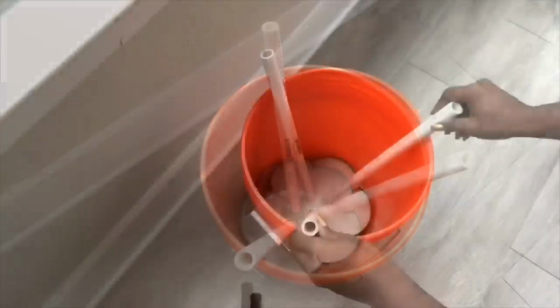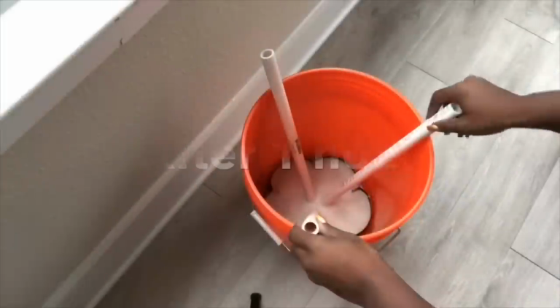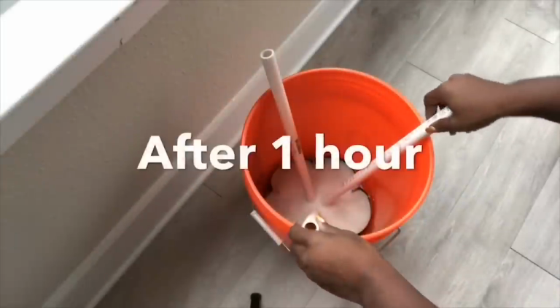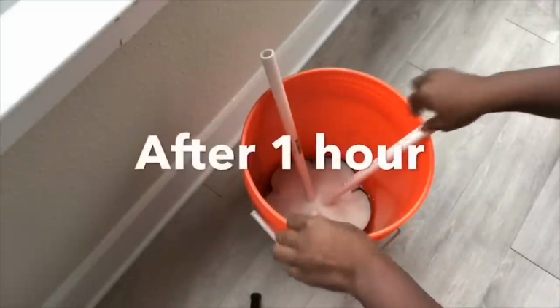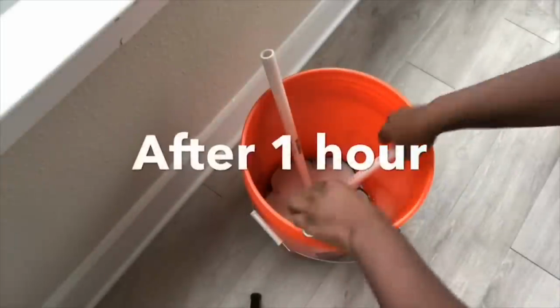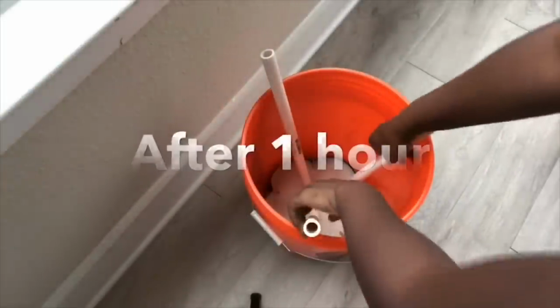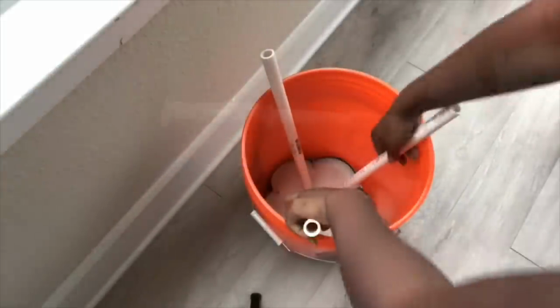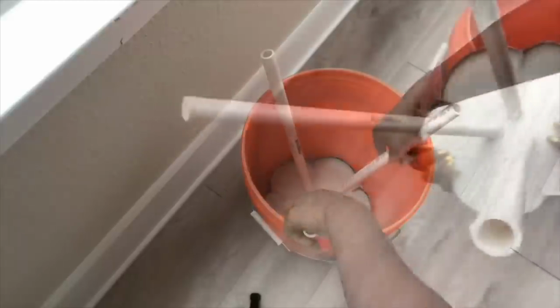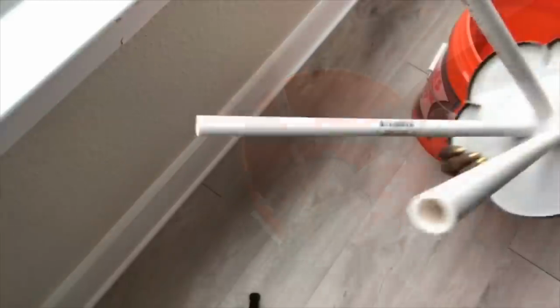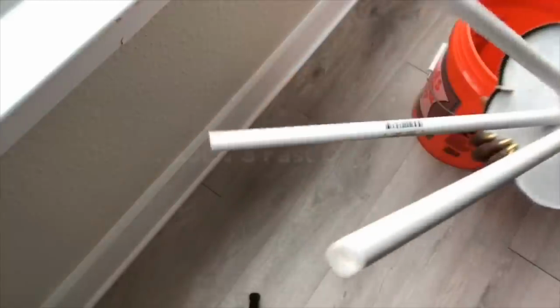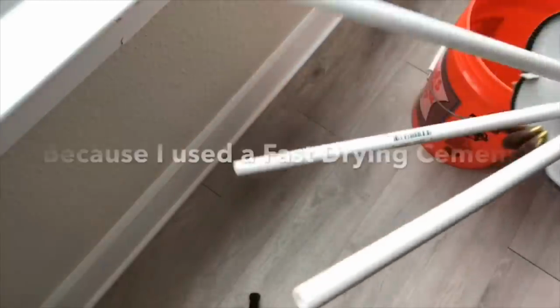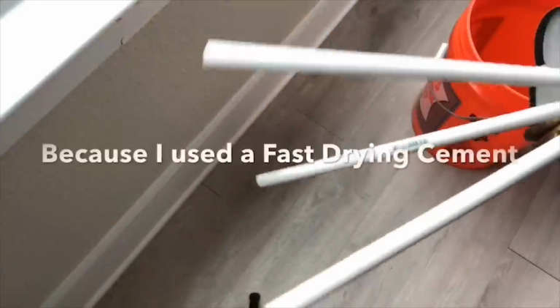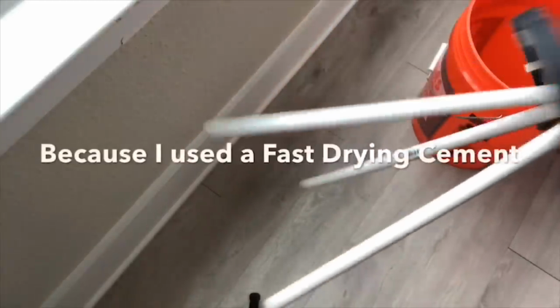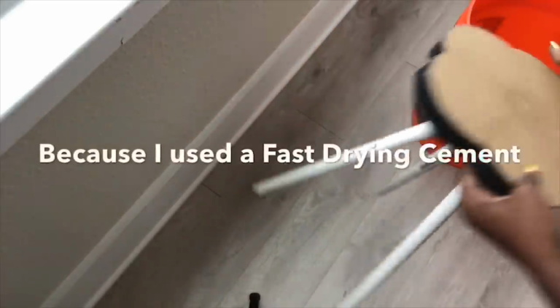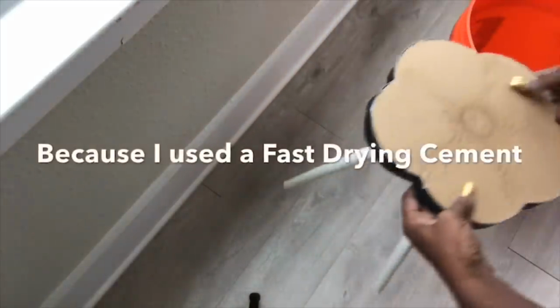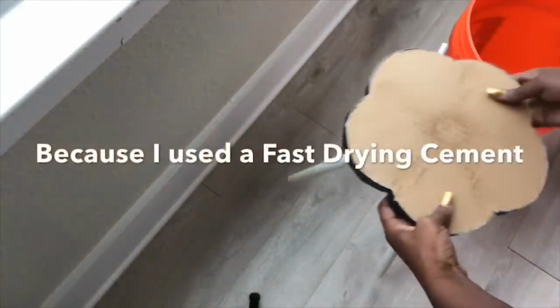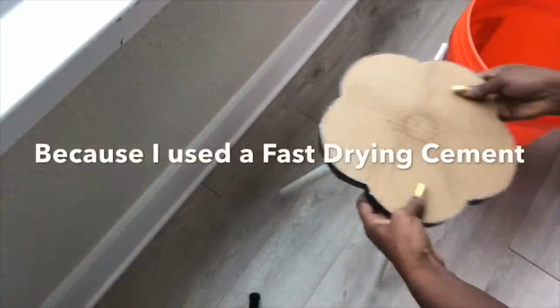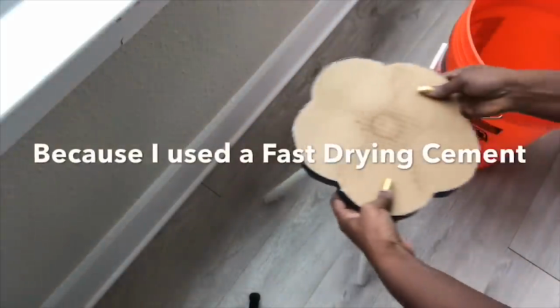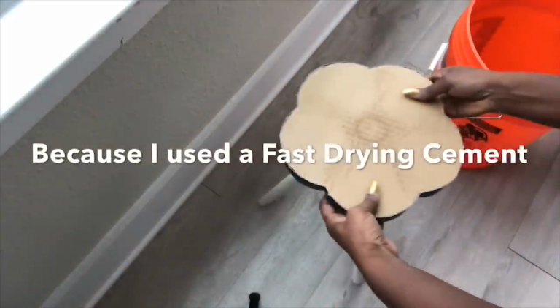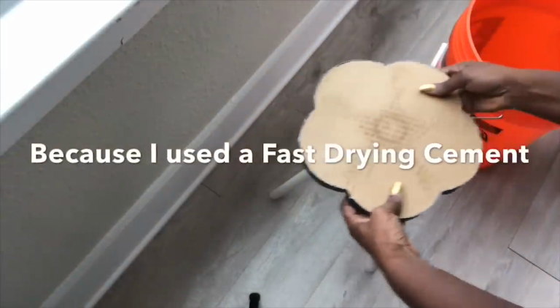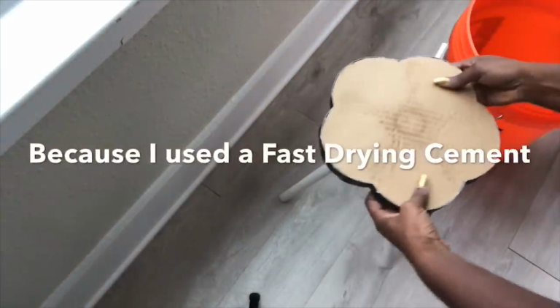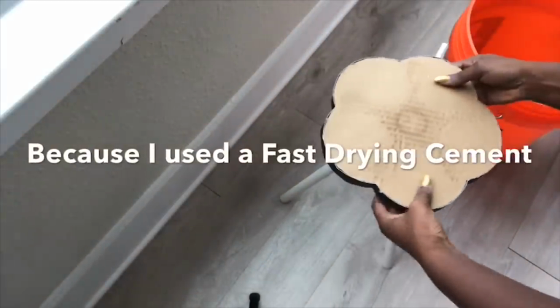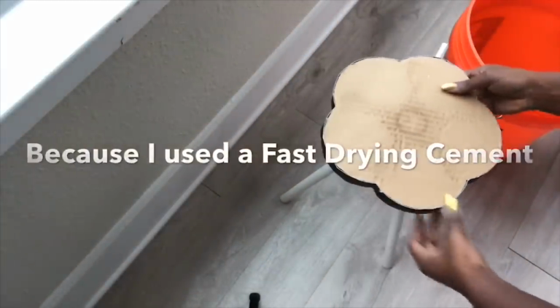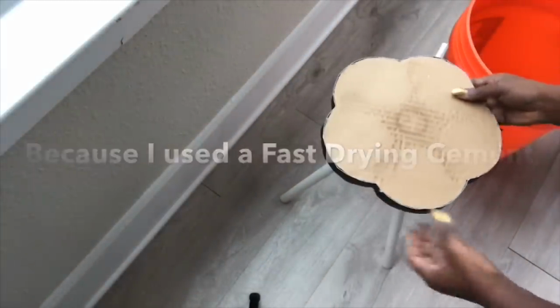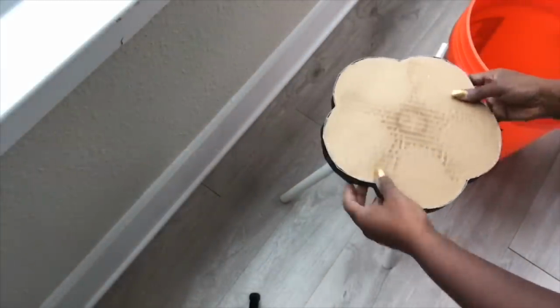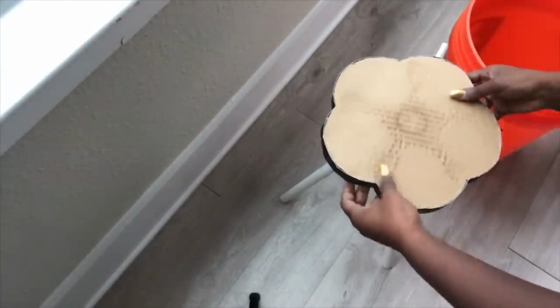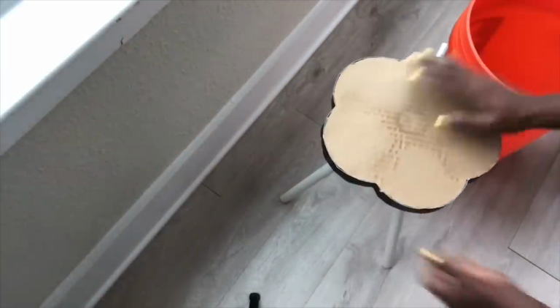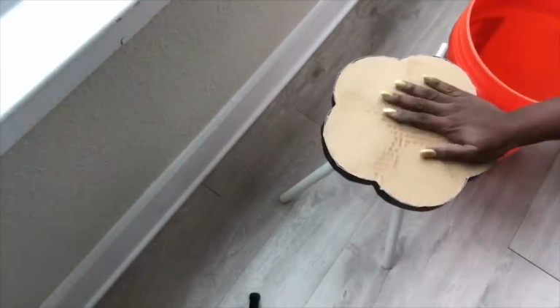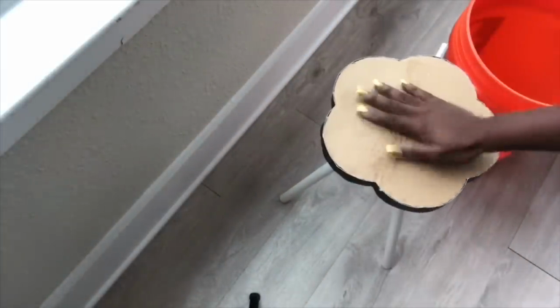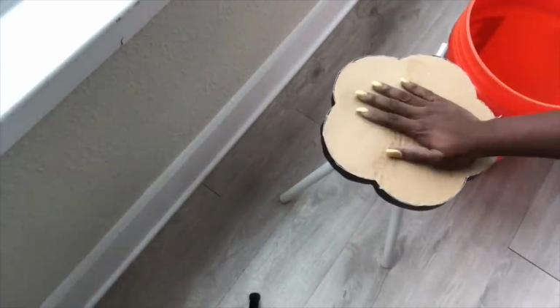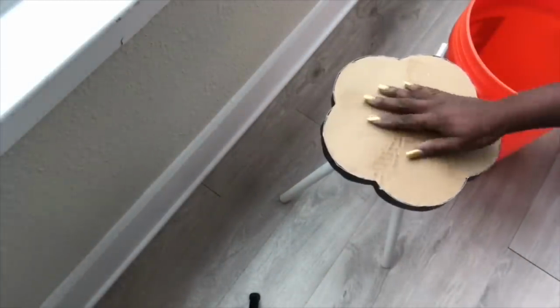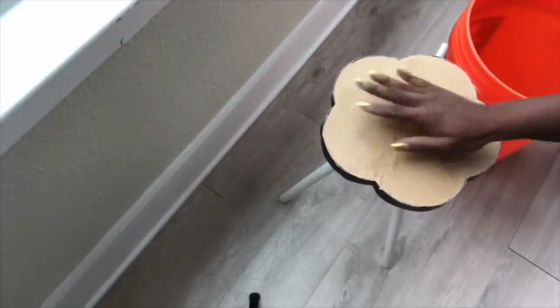After it was dry, I took off the outer poster board and the cardboard at the top.